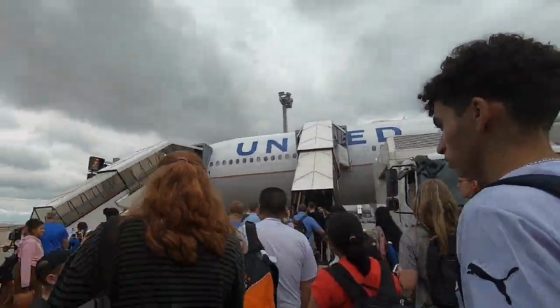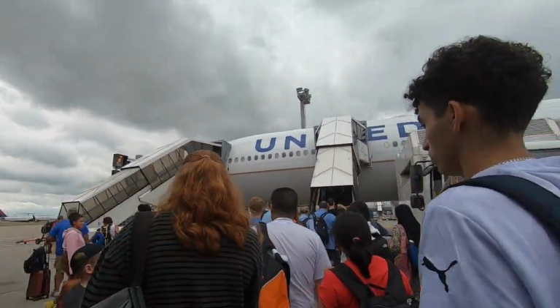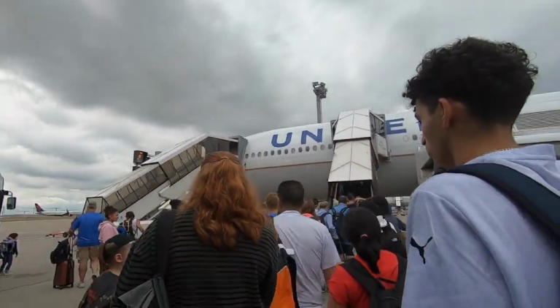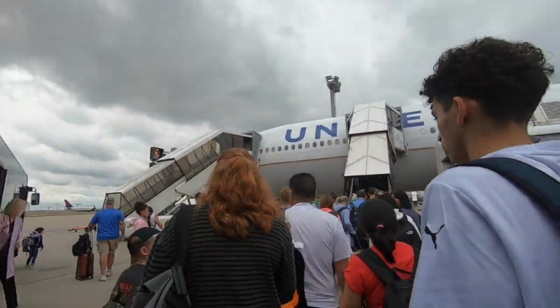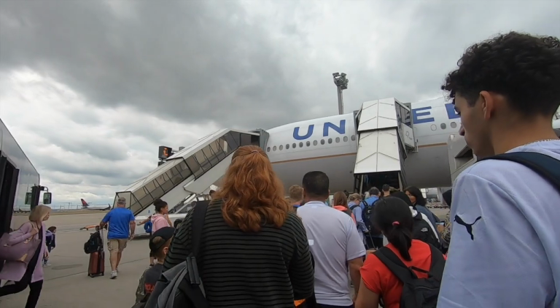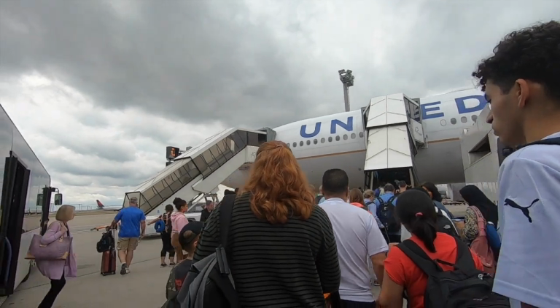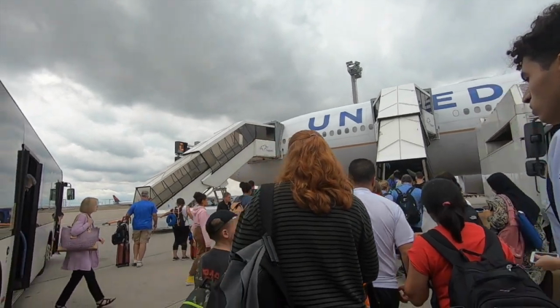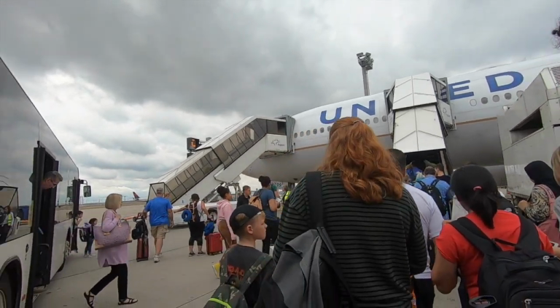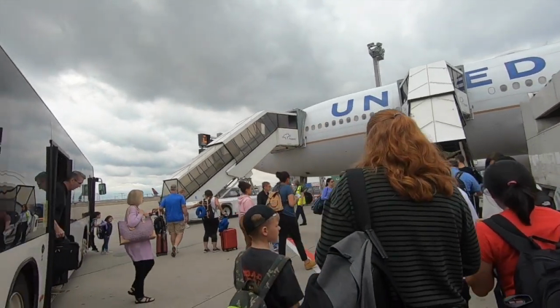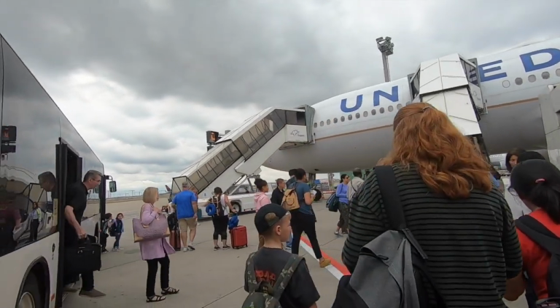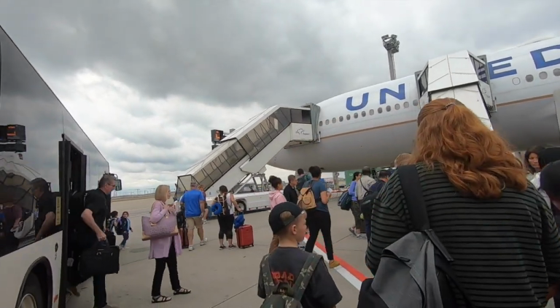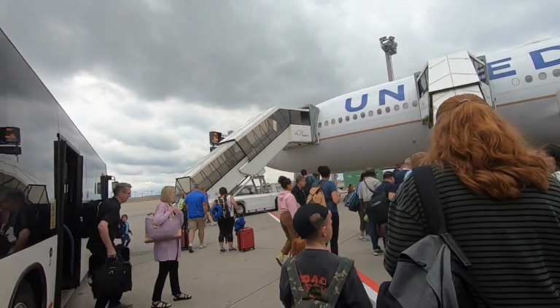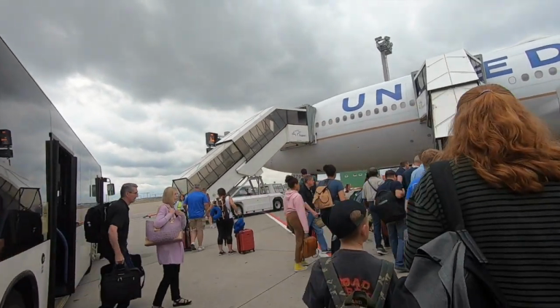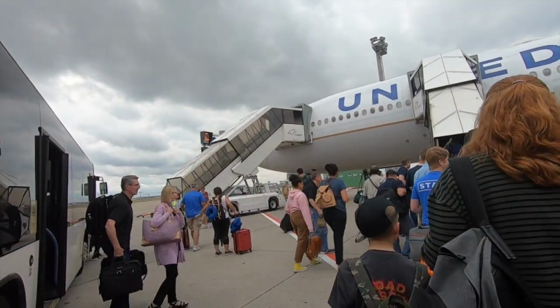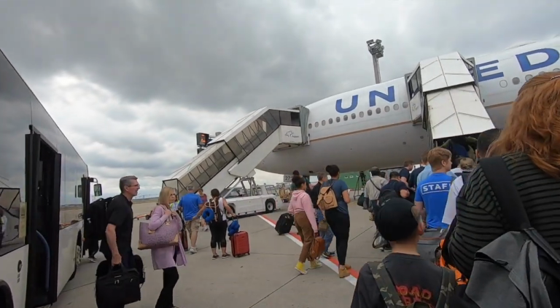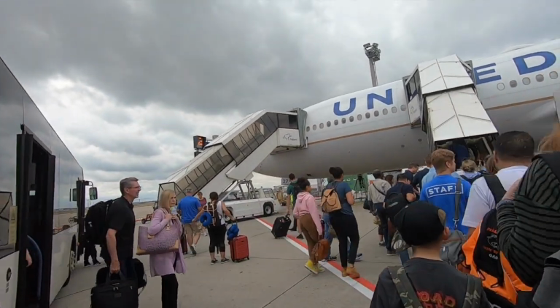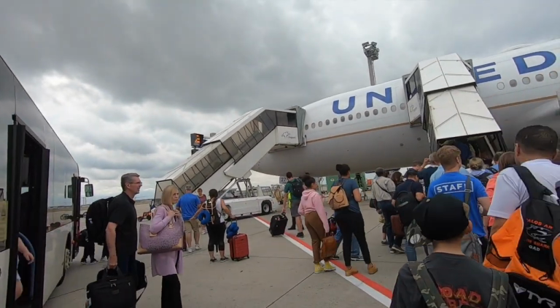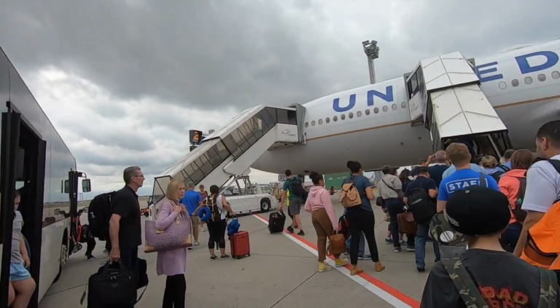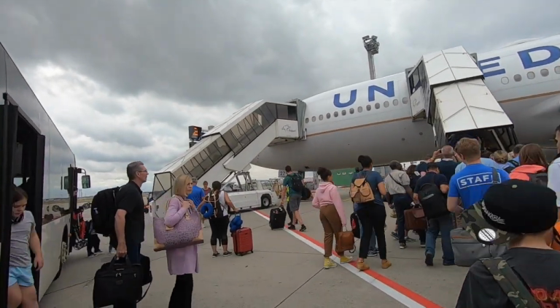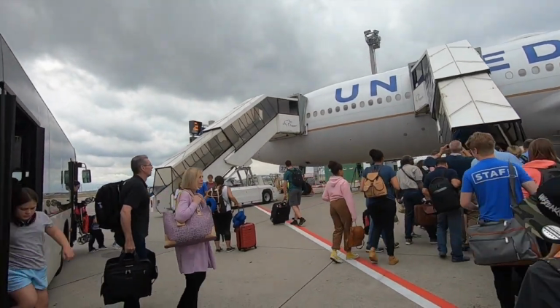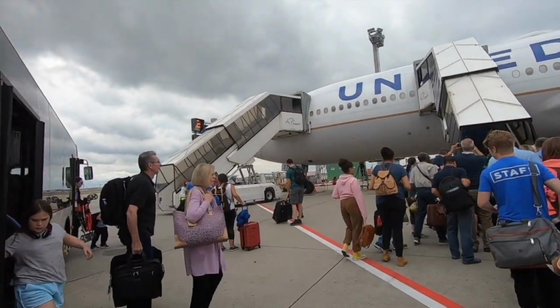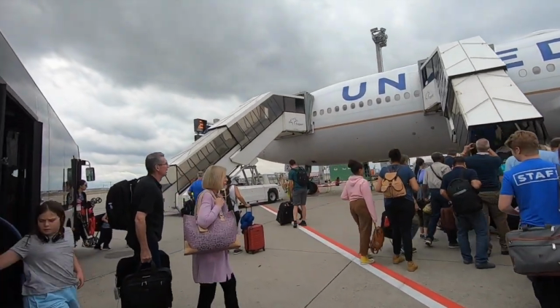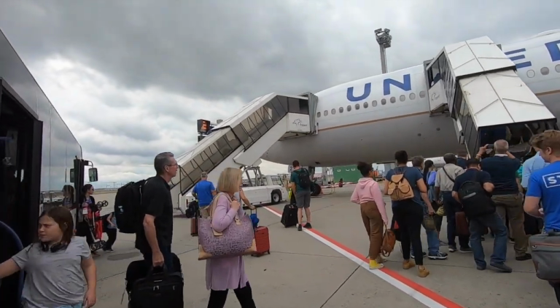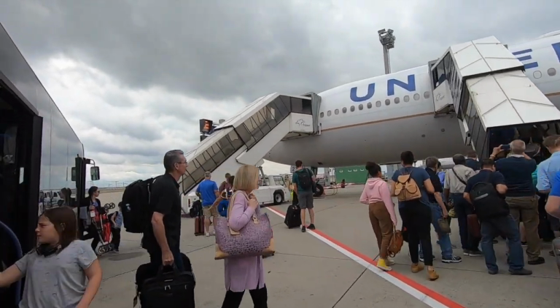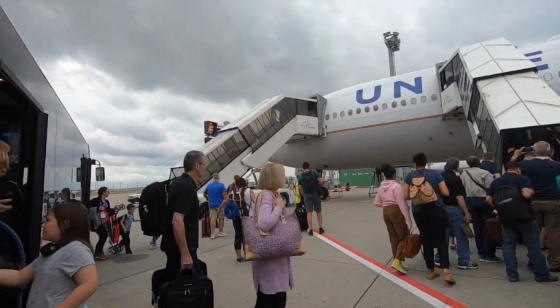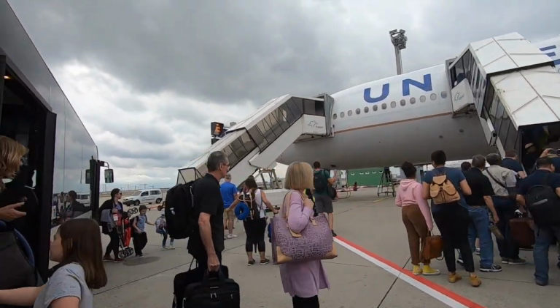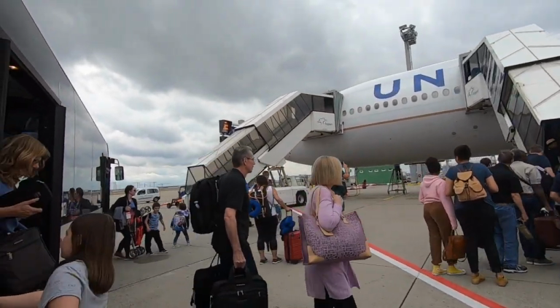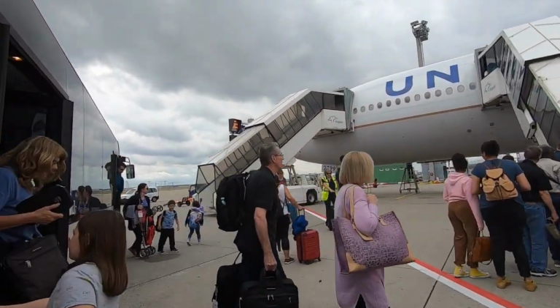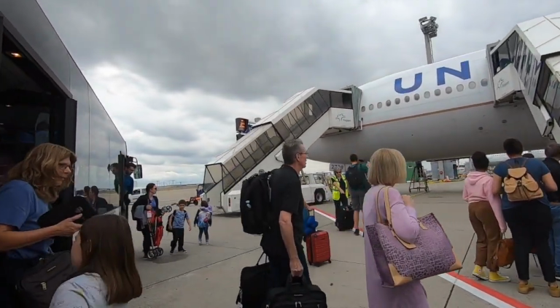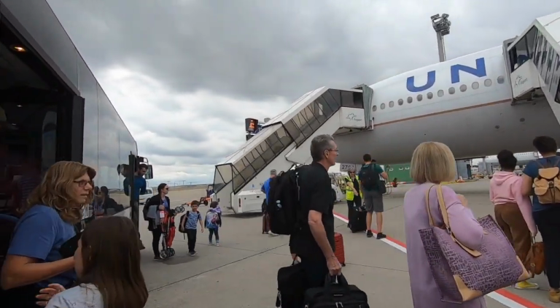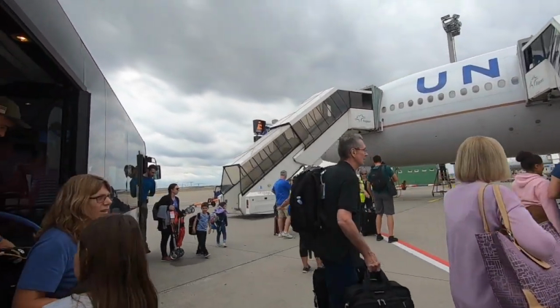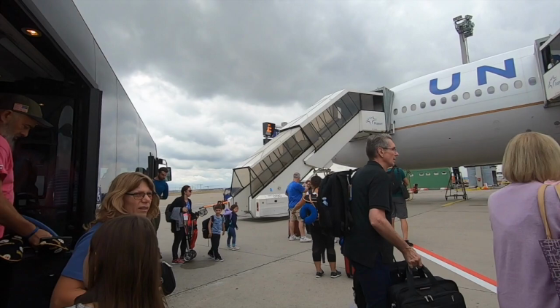This is our aircraft, a Boeing 777-200. I'm flying United's Polaris Business Class today.